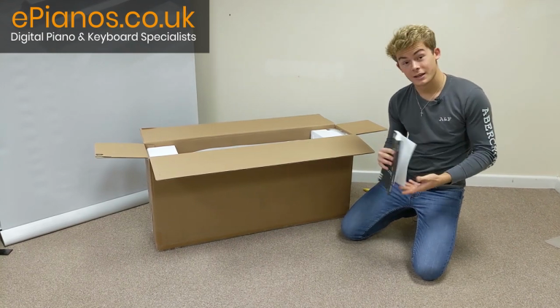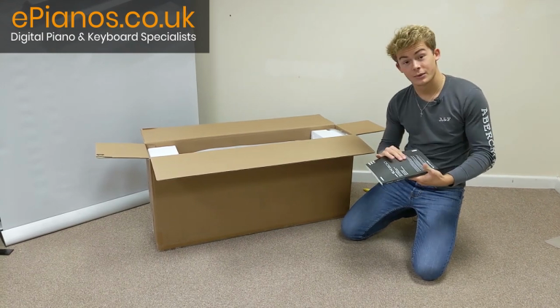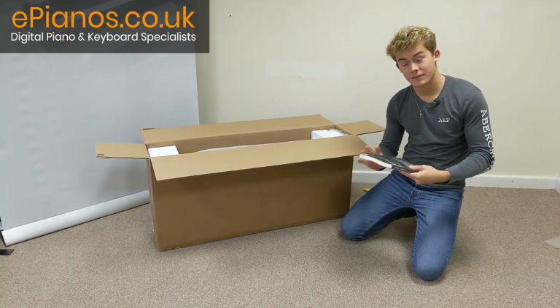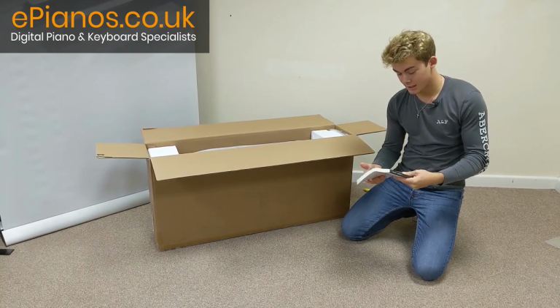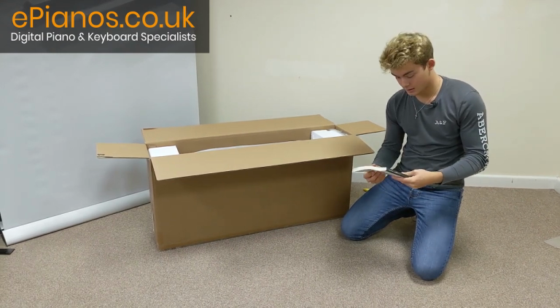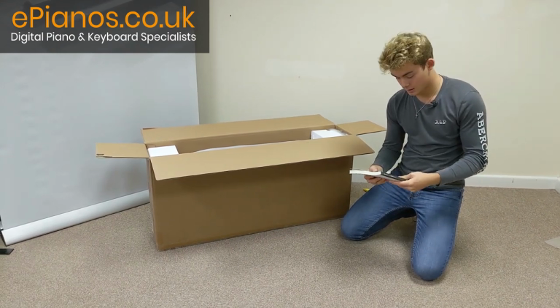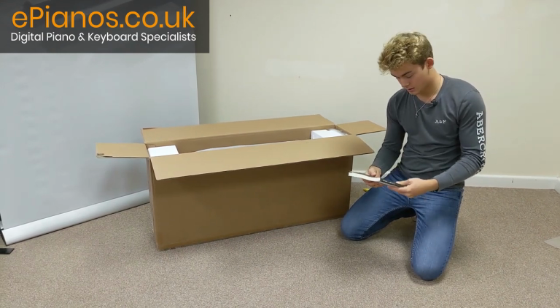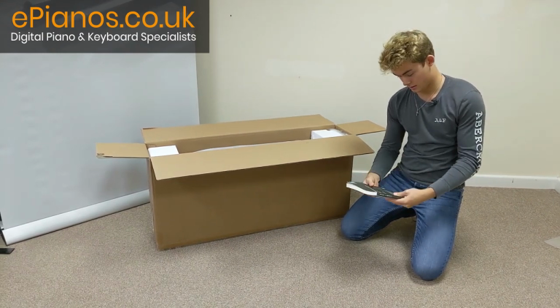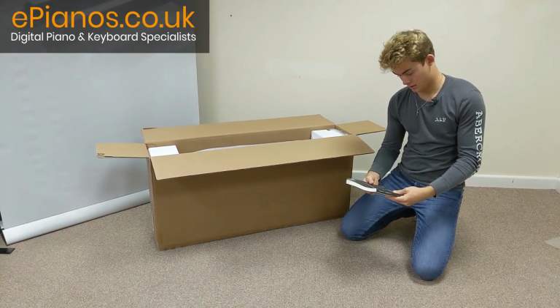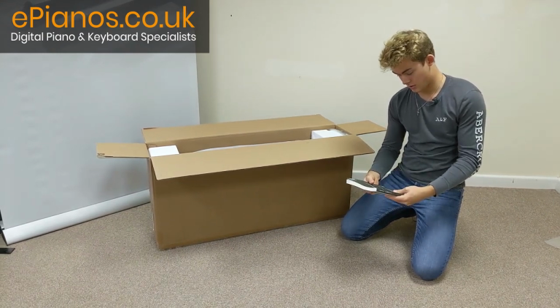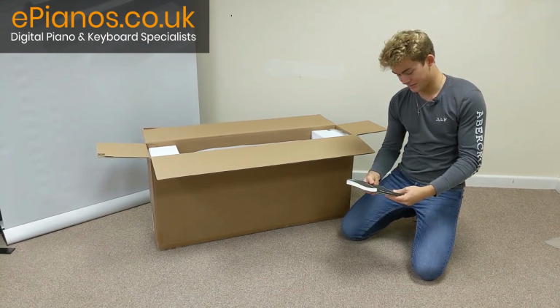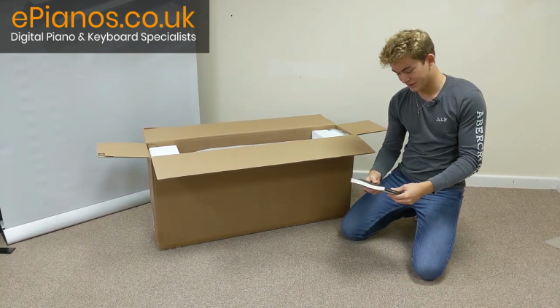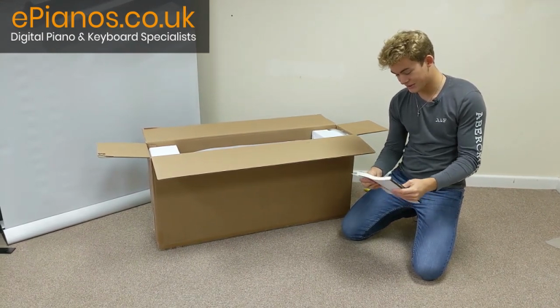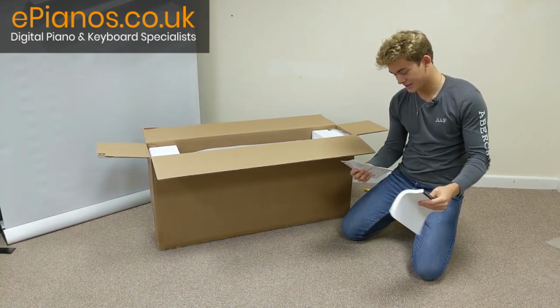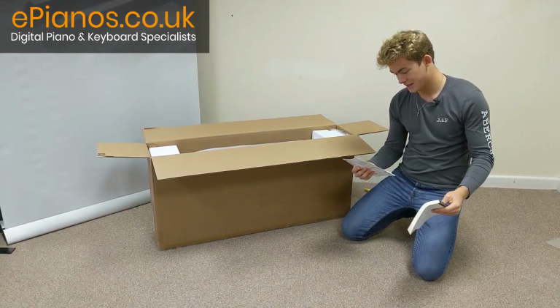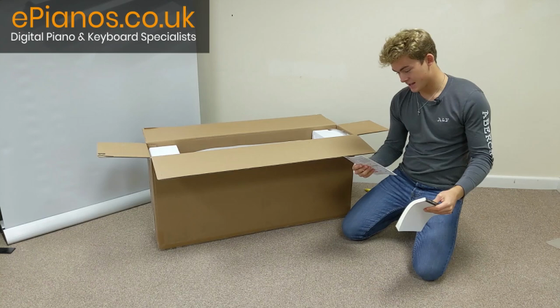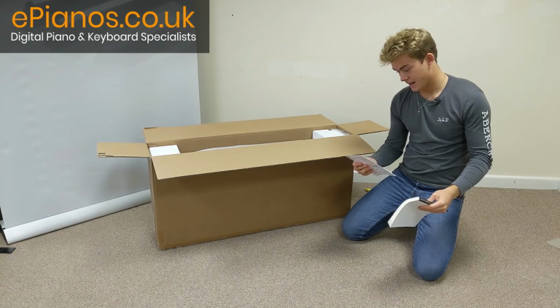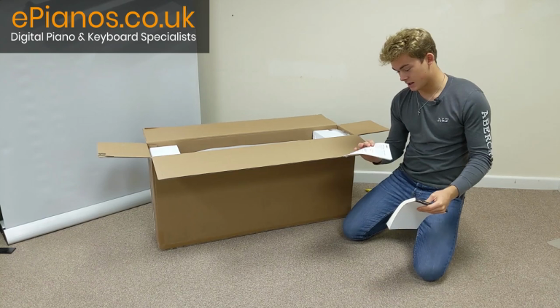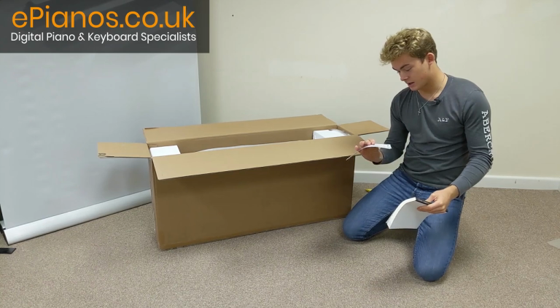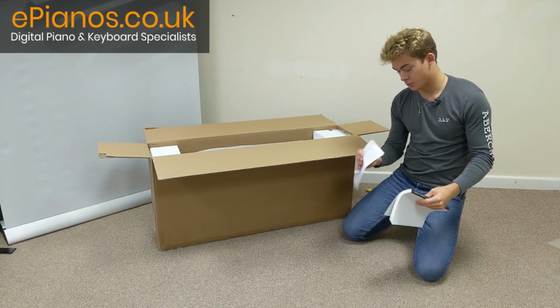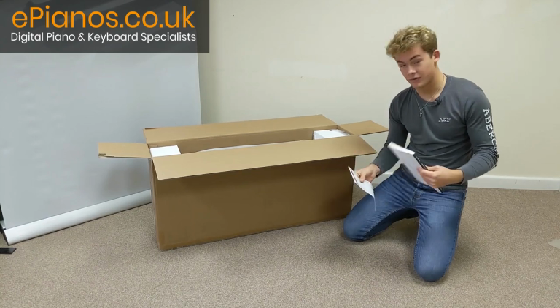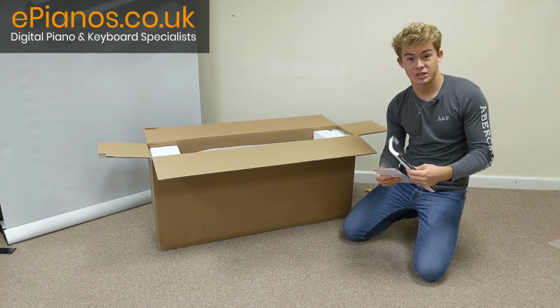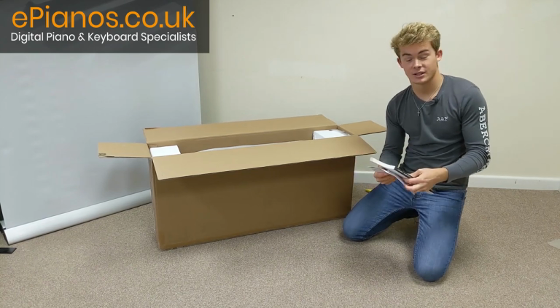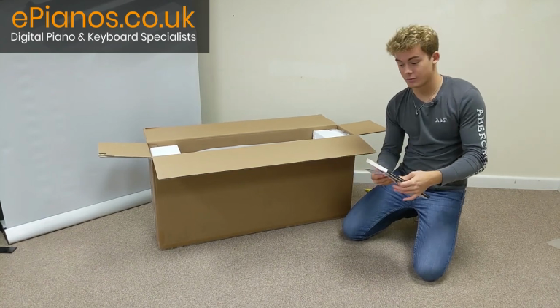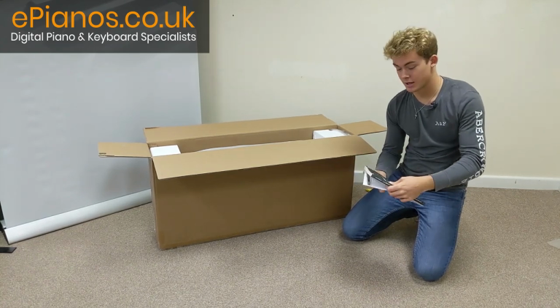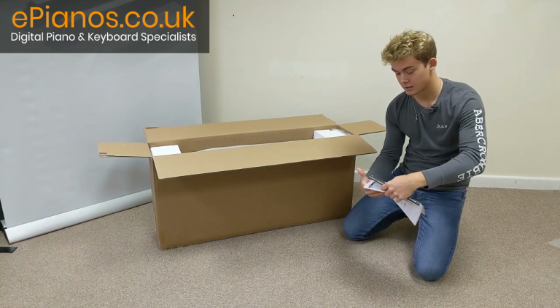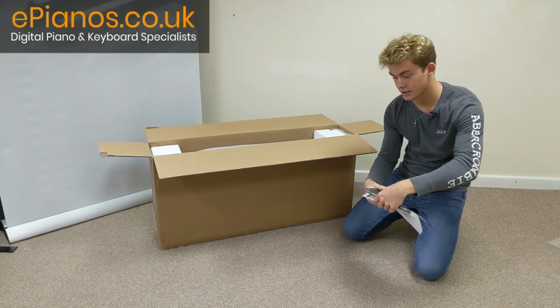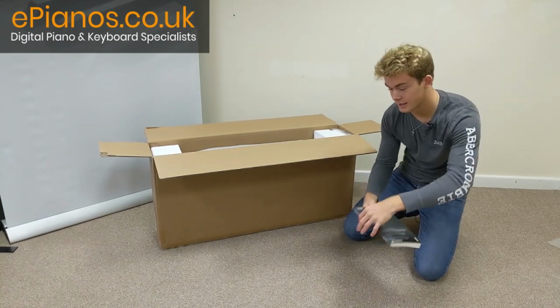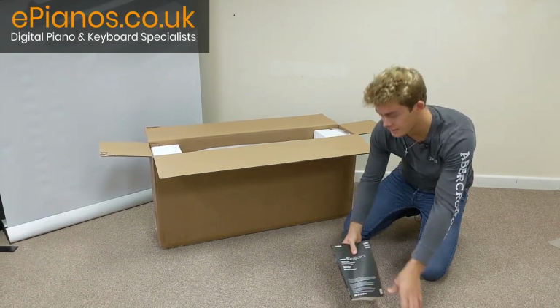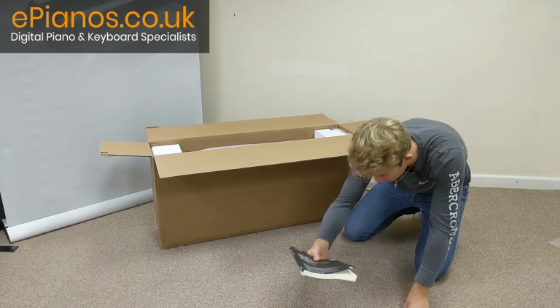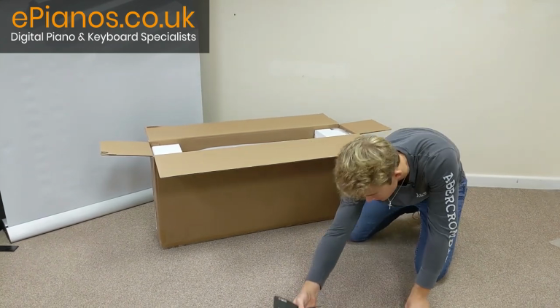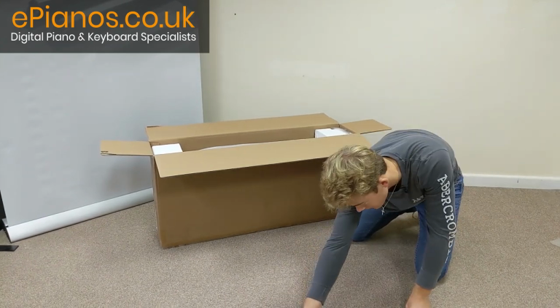Here we have the owner's manual and some more information on the keyboard here. I'll just lay this out next to it there.